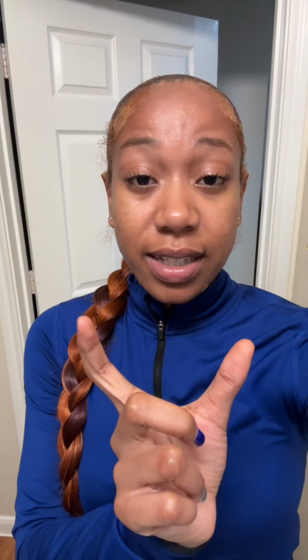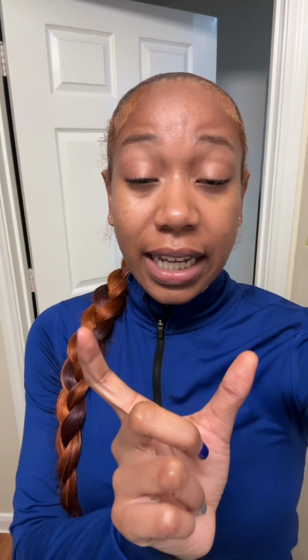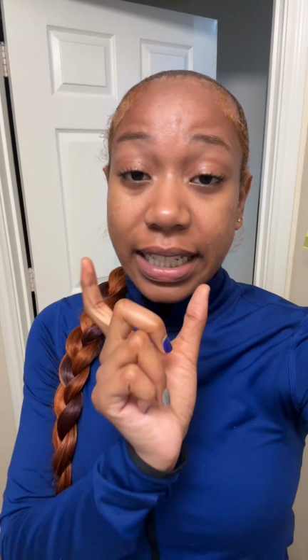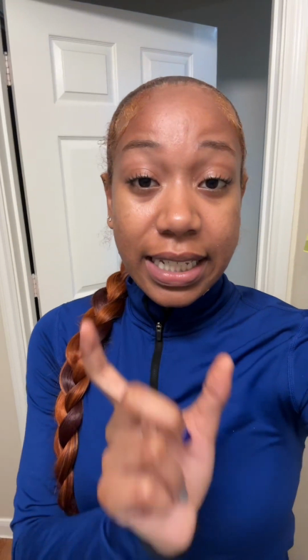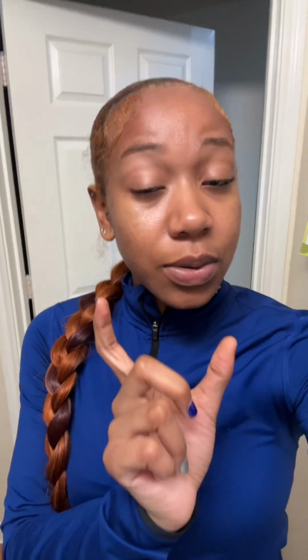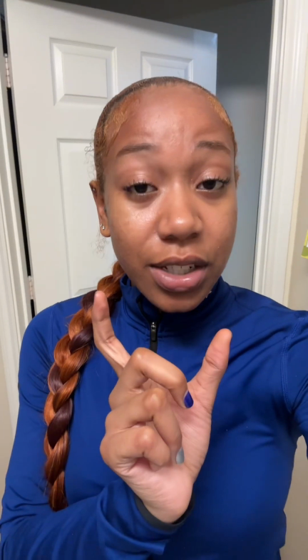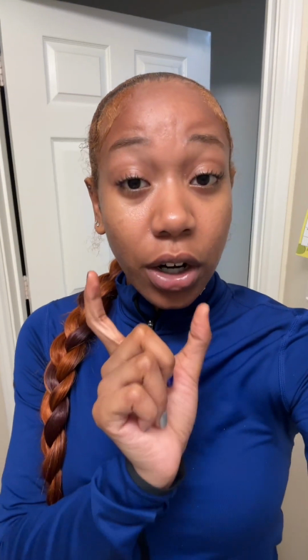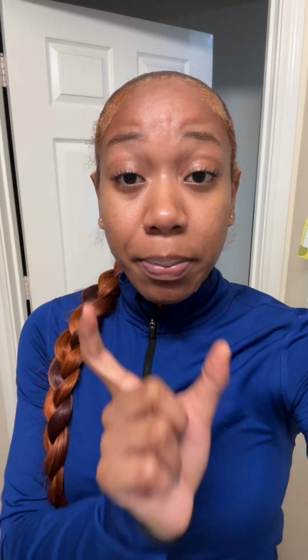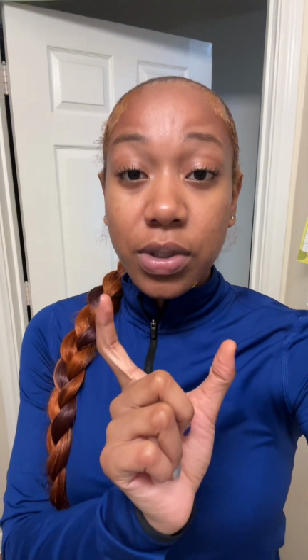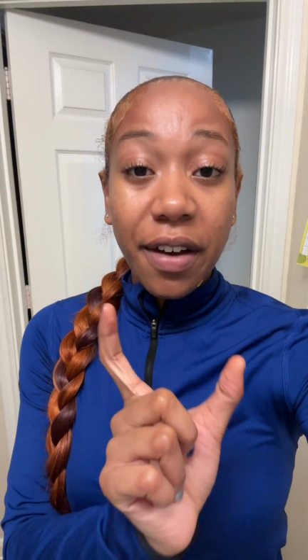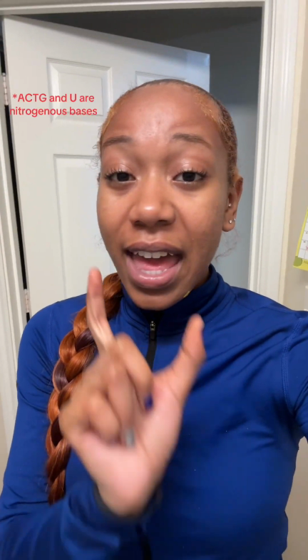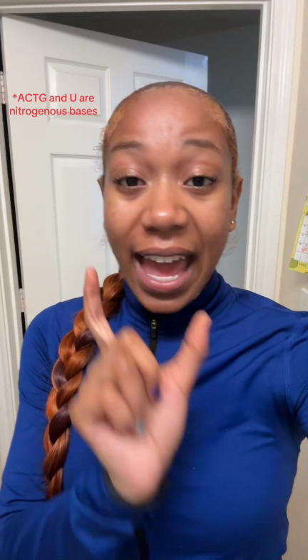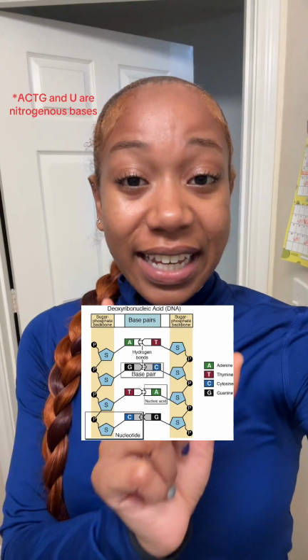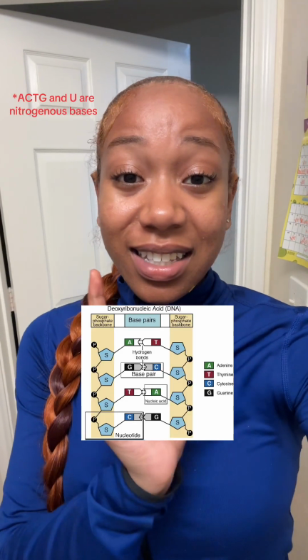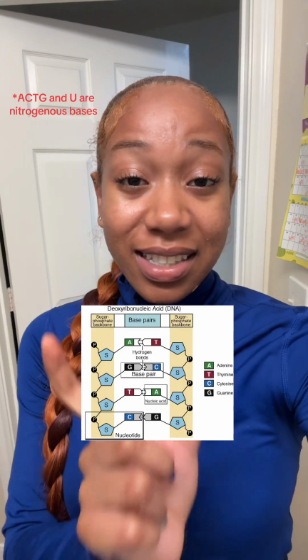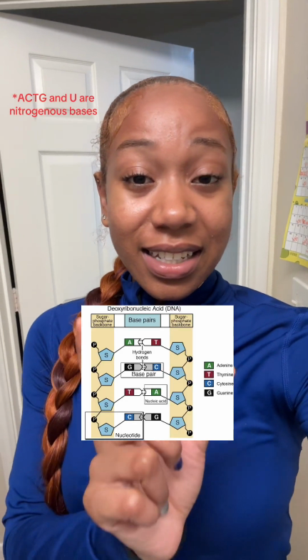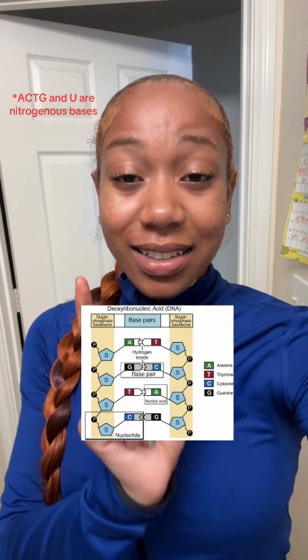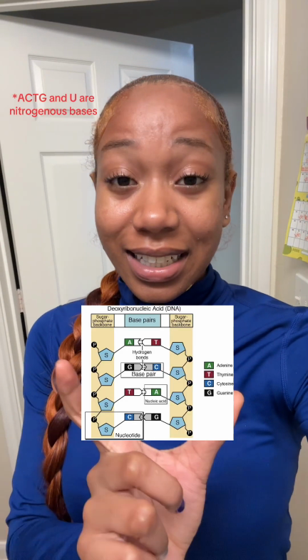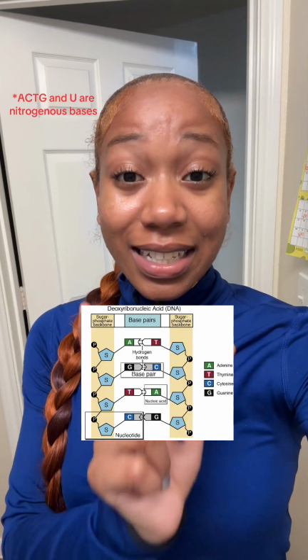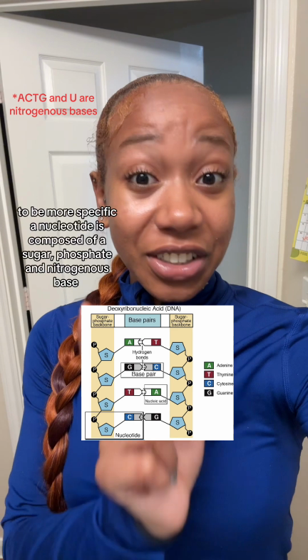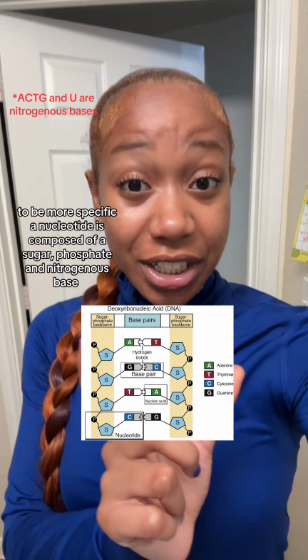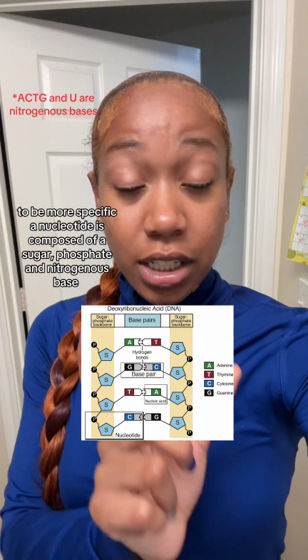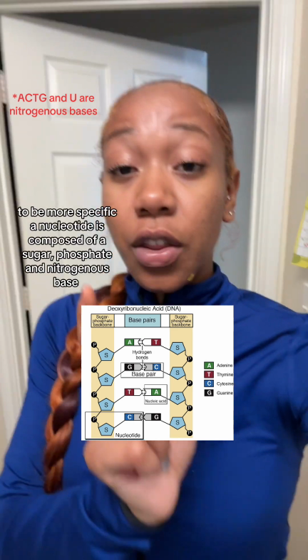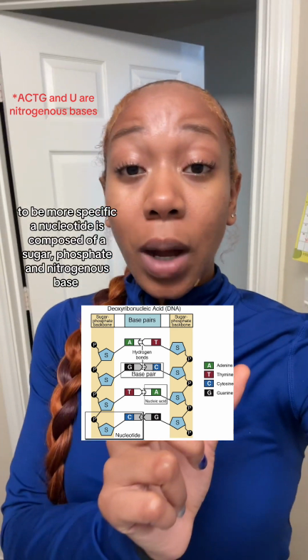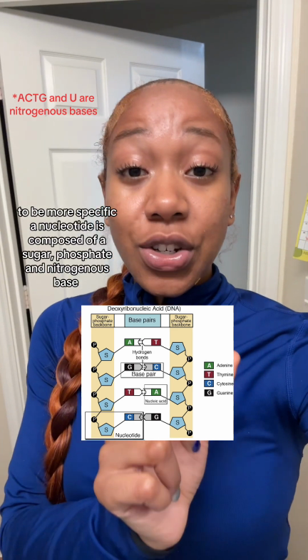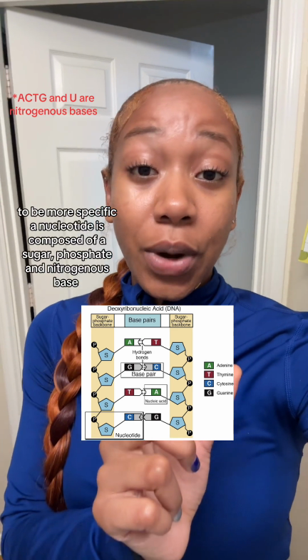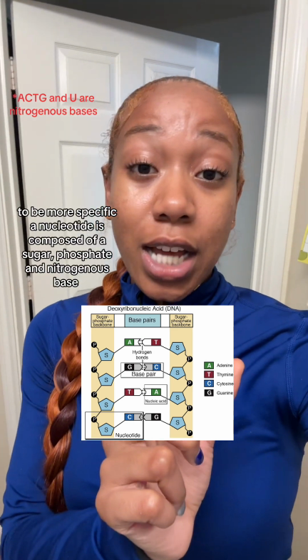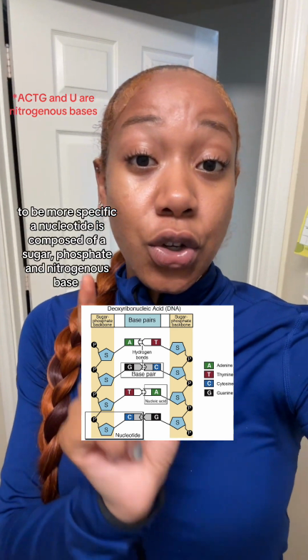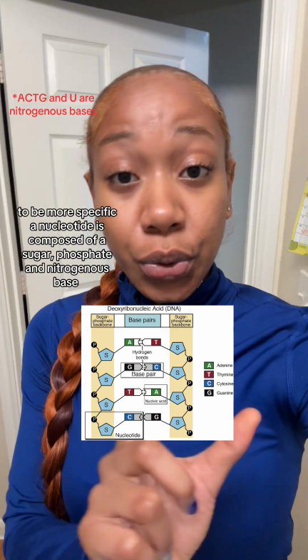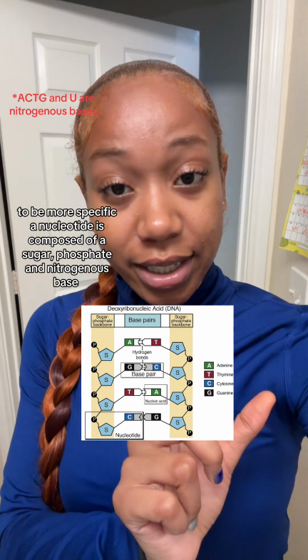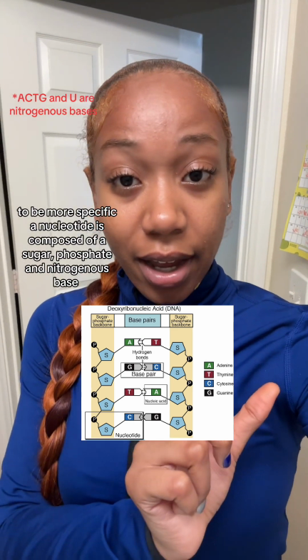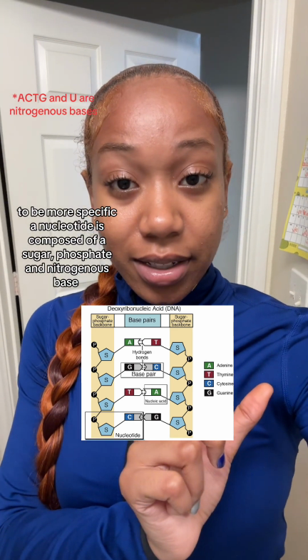DNA sequences are composed of A's, C's, T's, and G's, otherwise known as nucleotides.